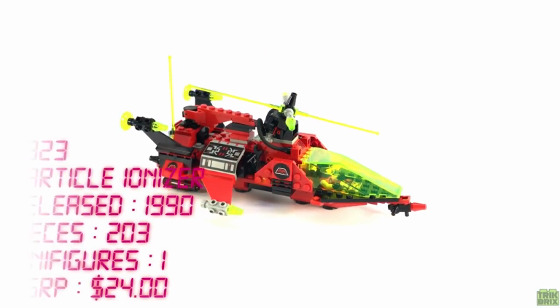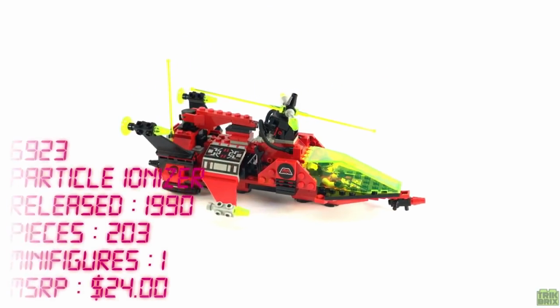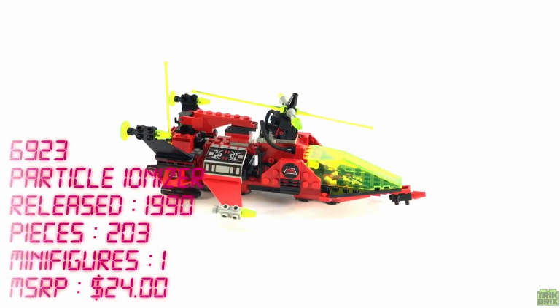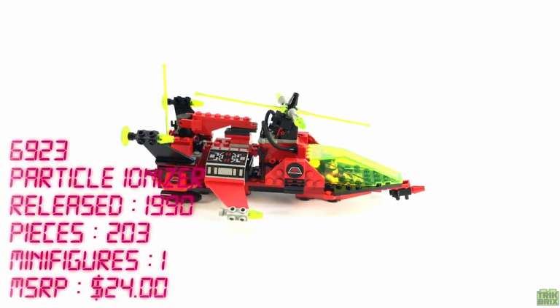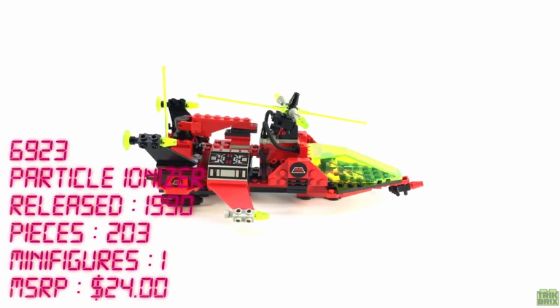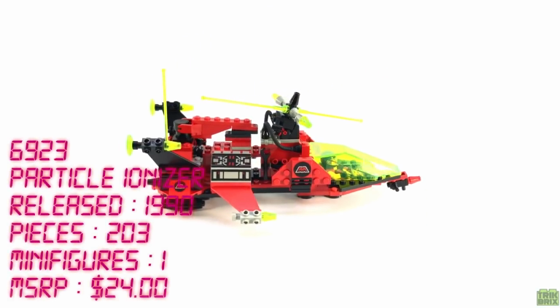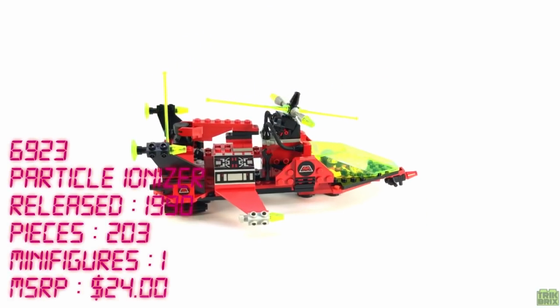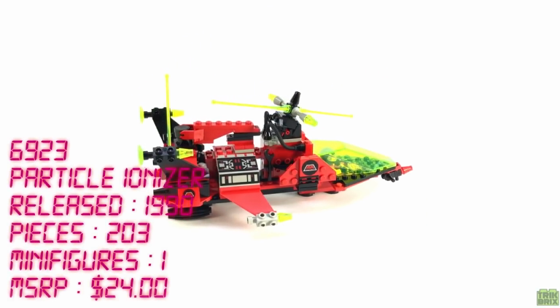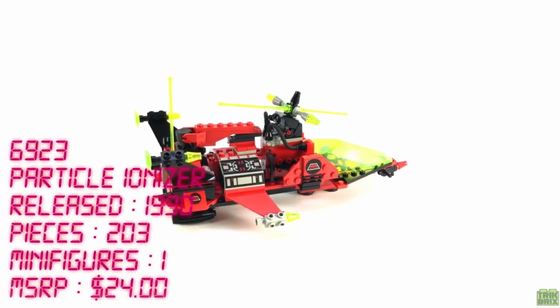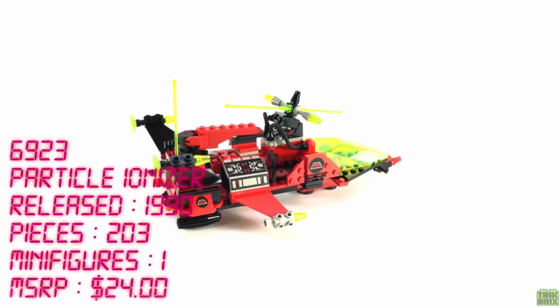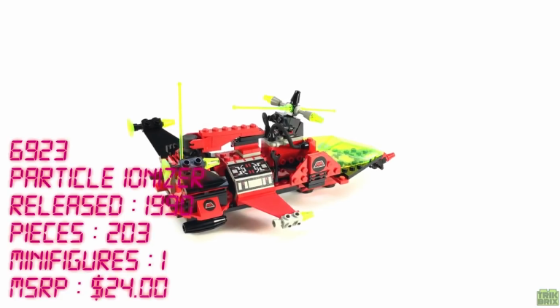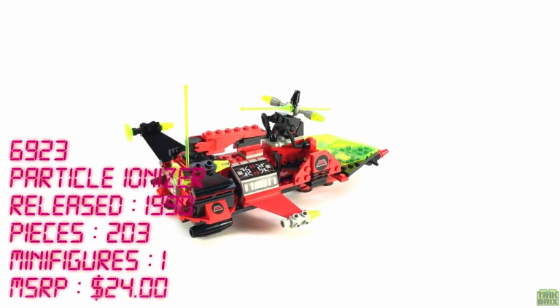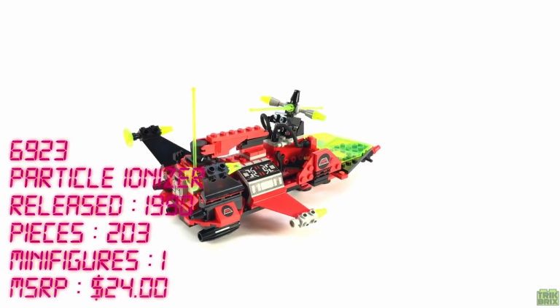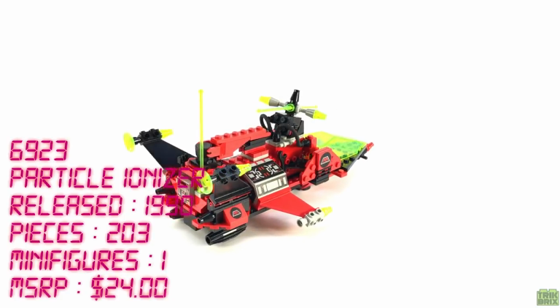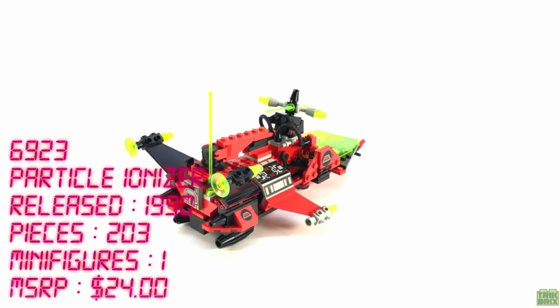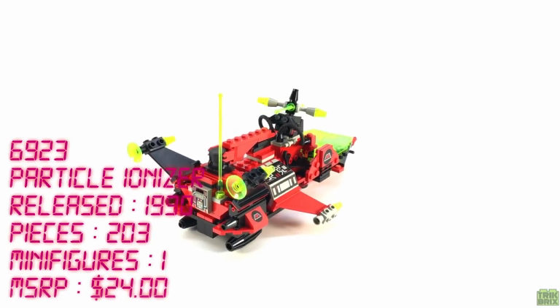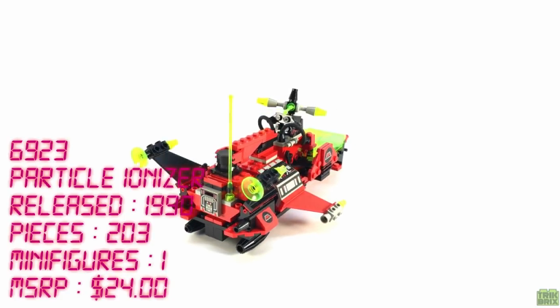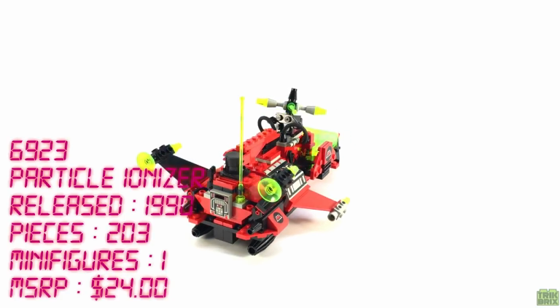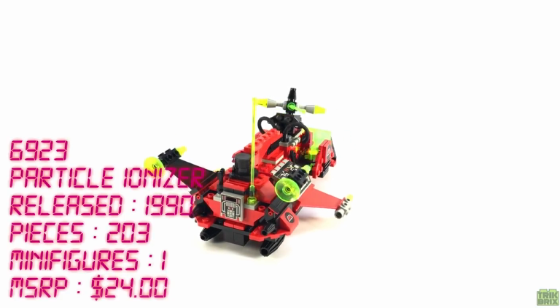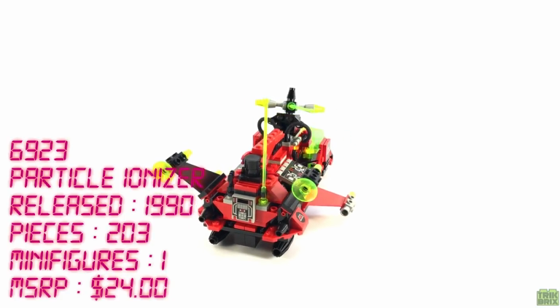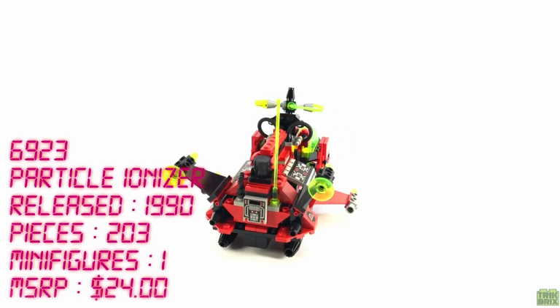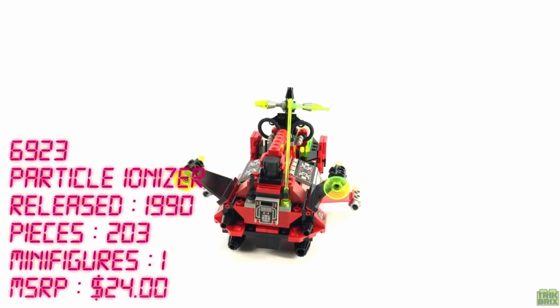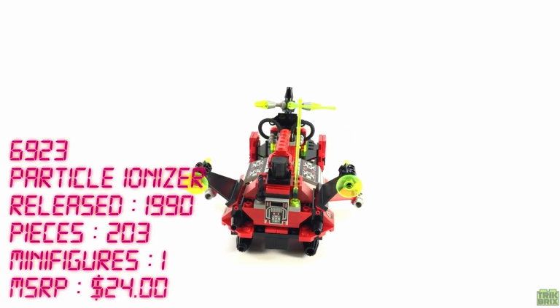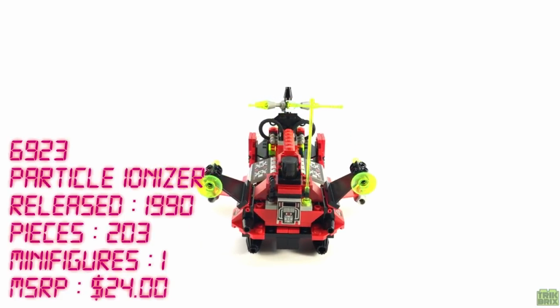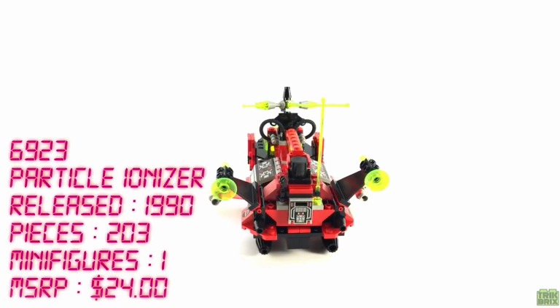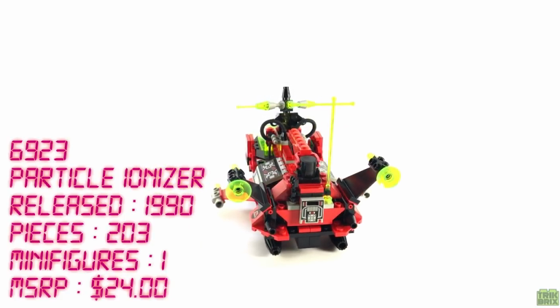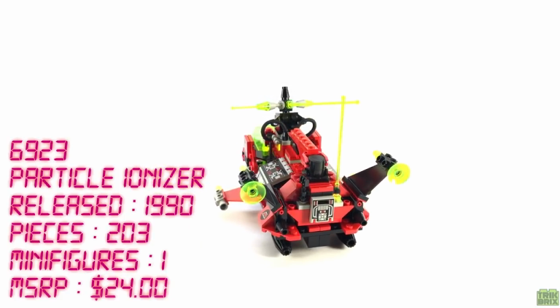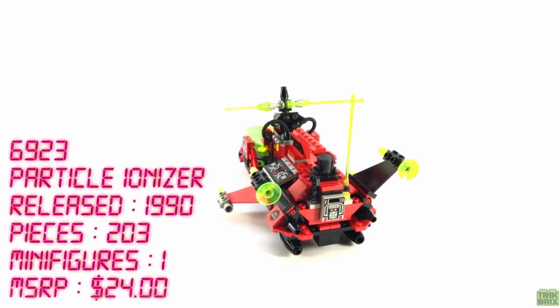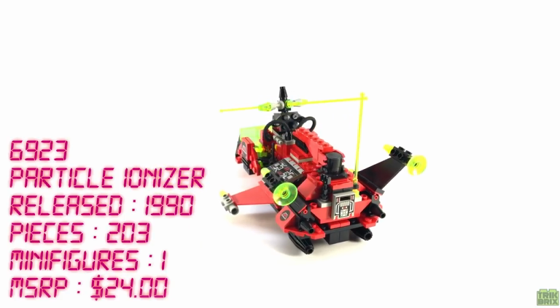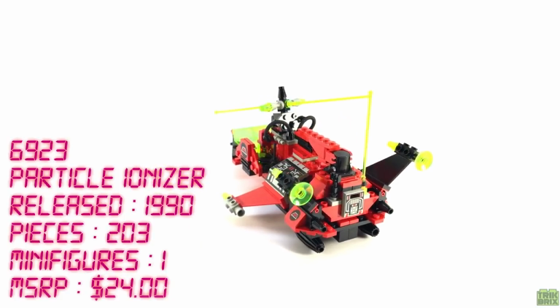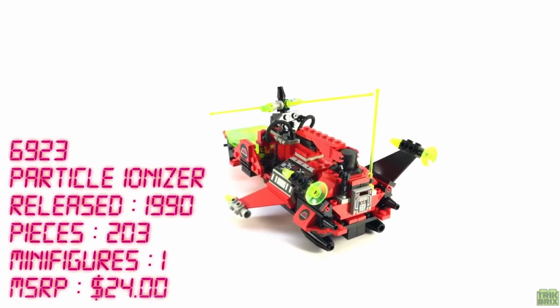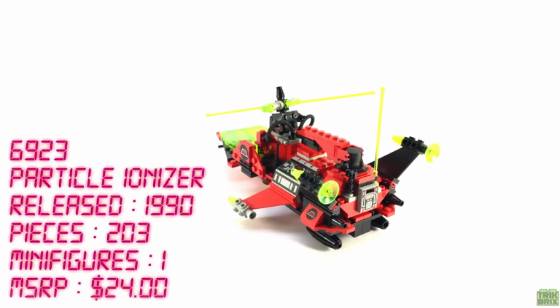It contains 203 pieces, one minifigure, and retailed for $24 in the US.